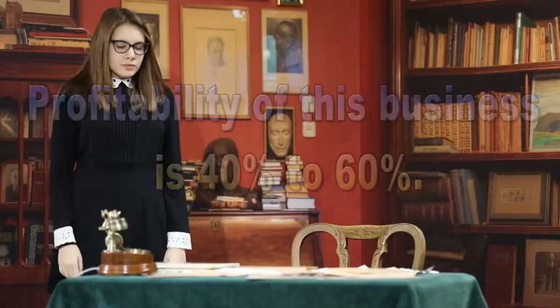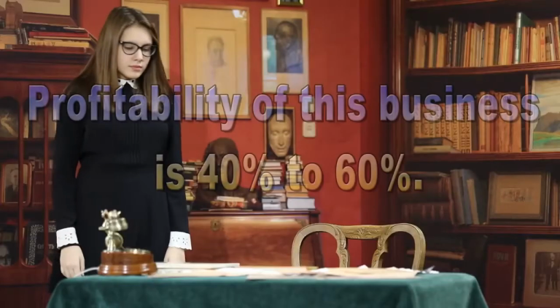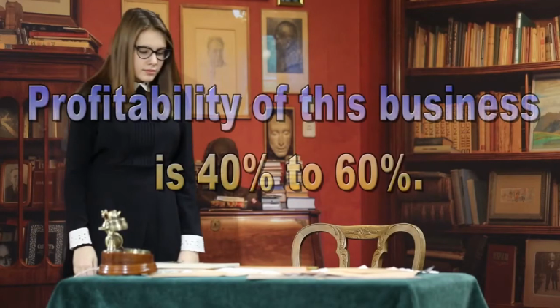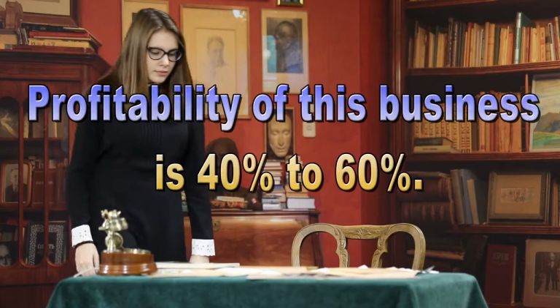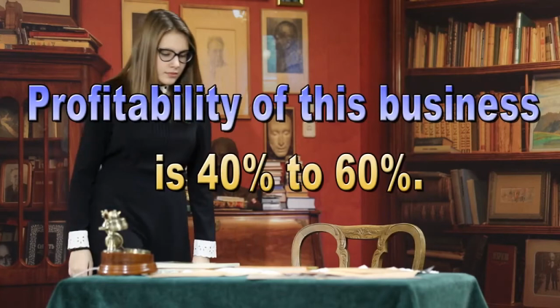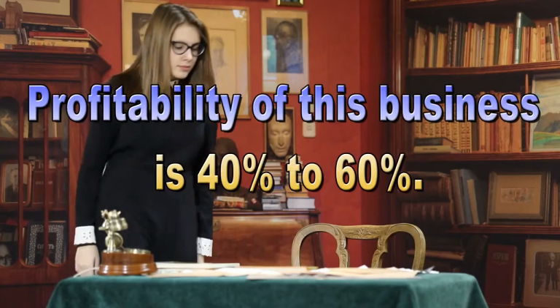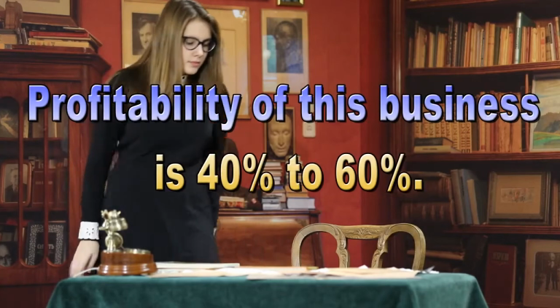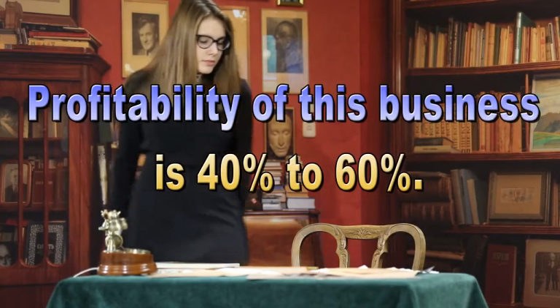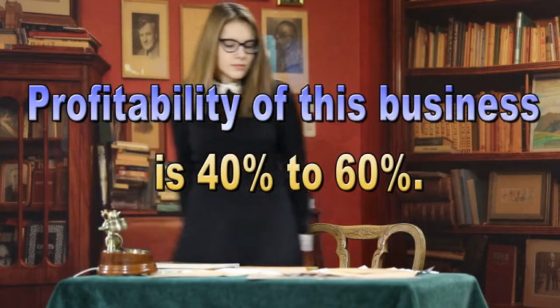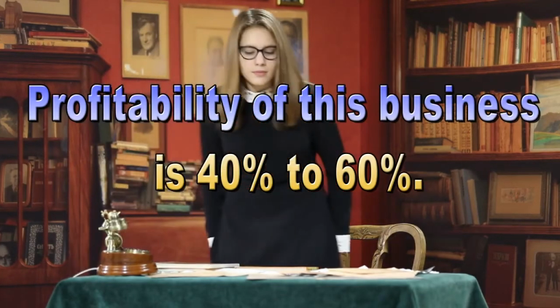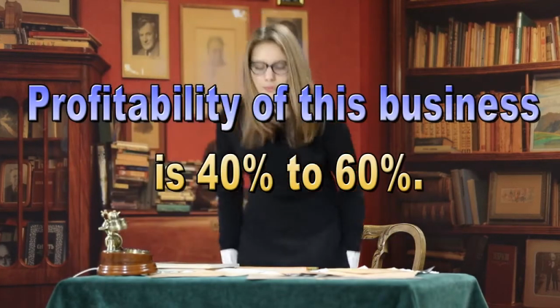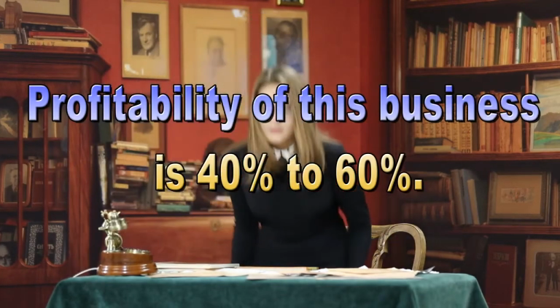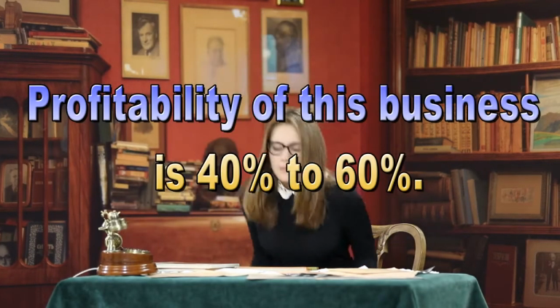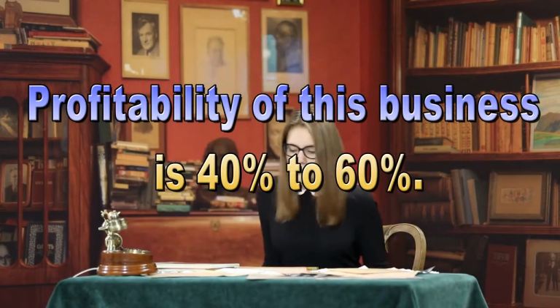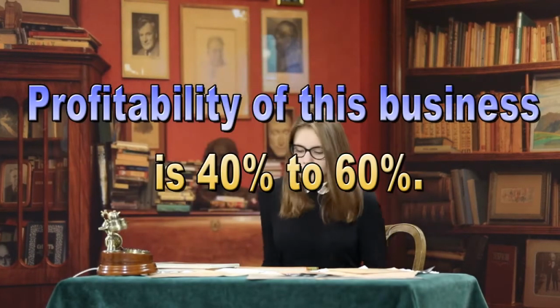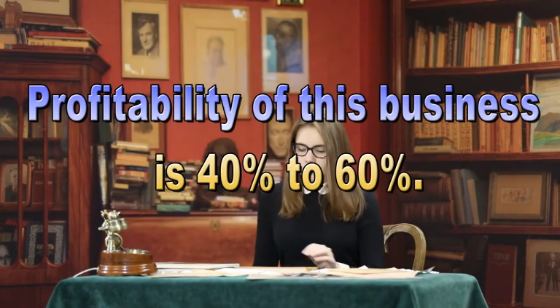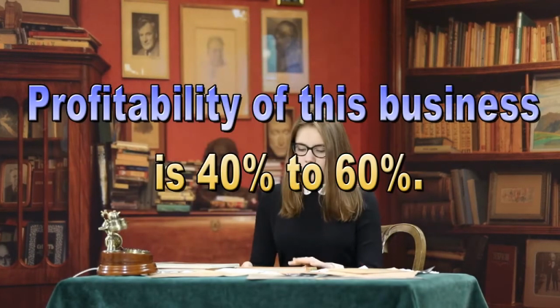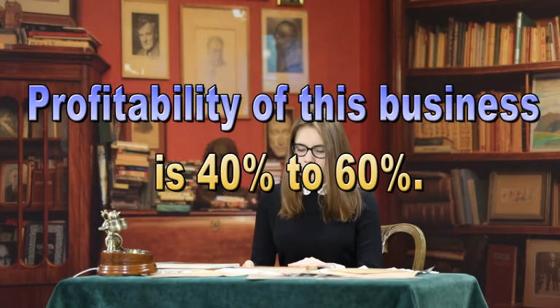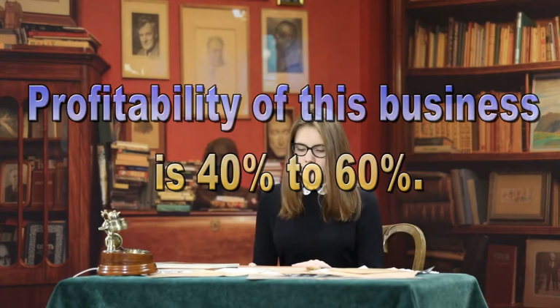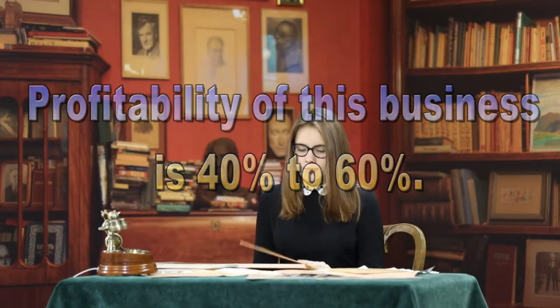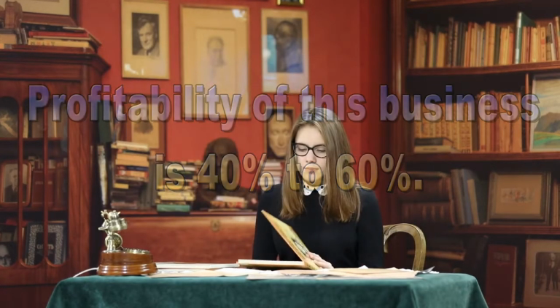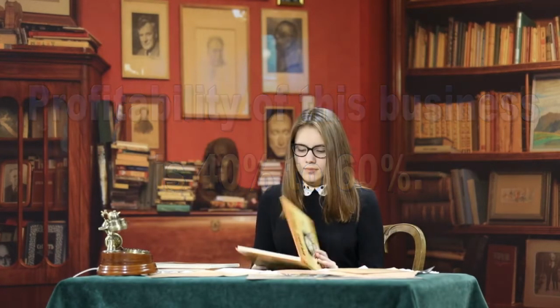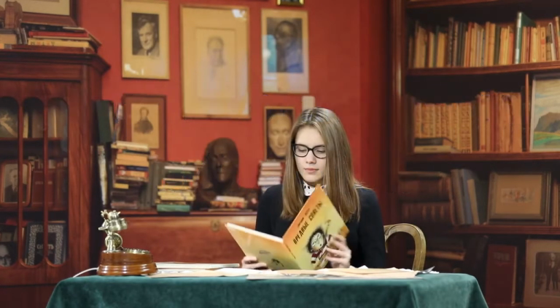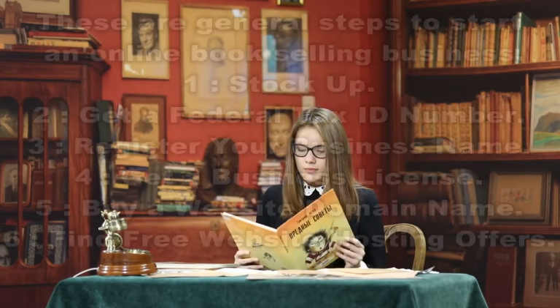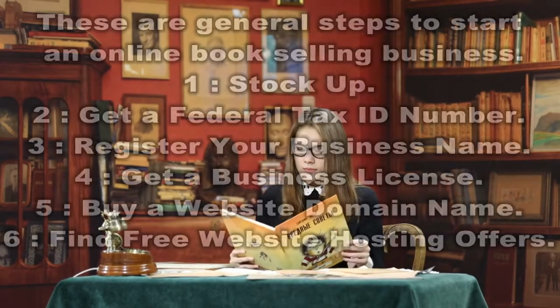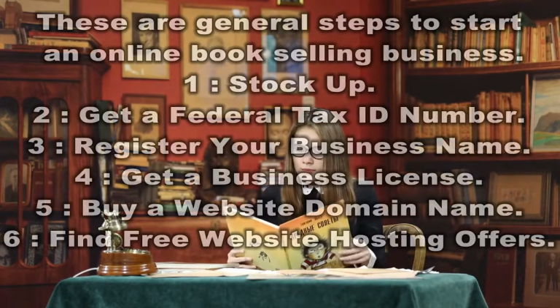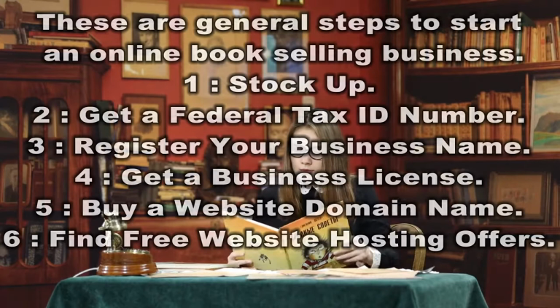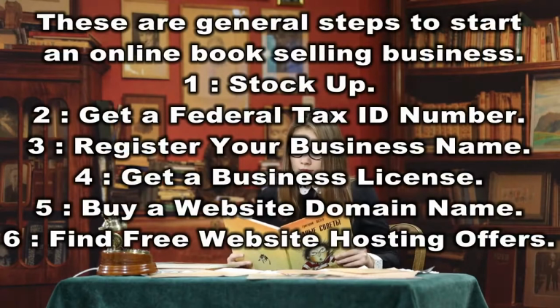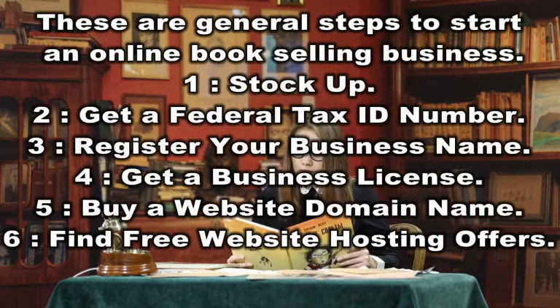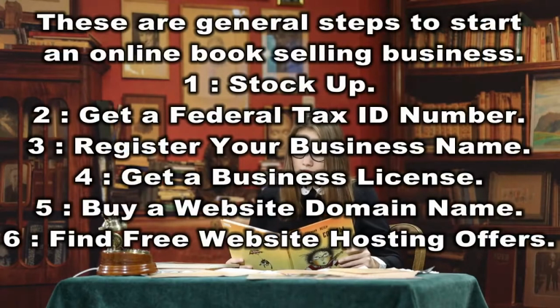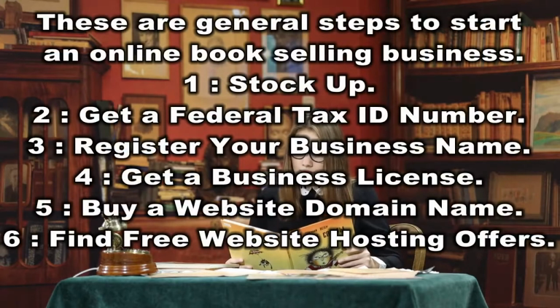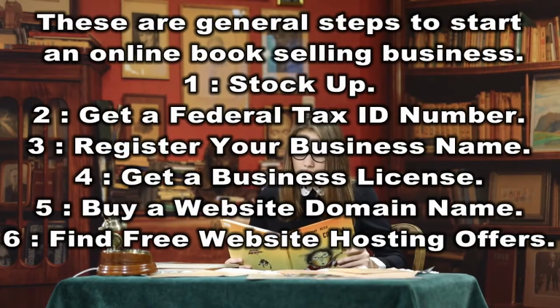The profitability of this business is 40% to 60%. These are general steps to start an online book selling business.